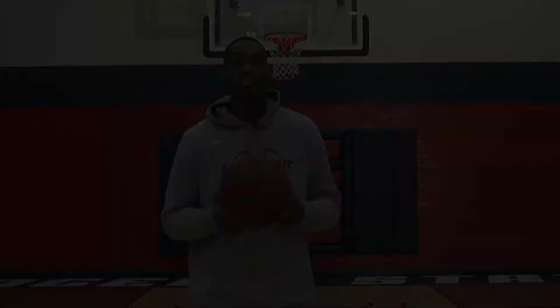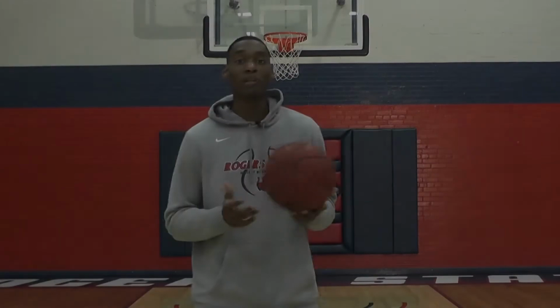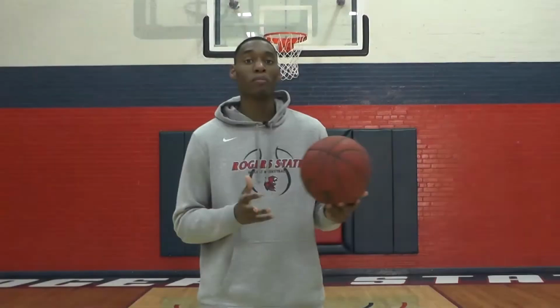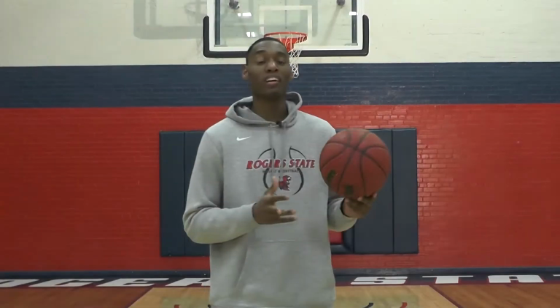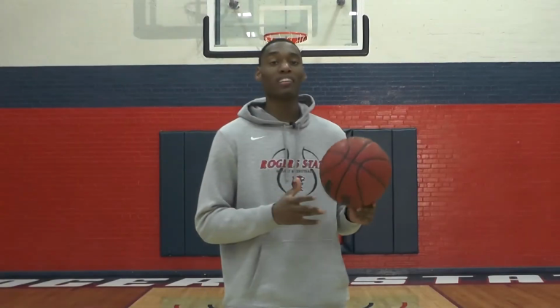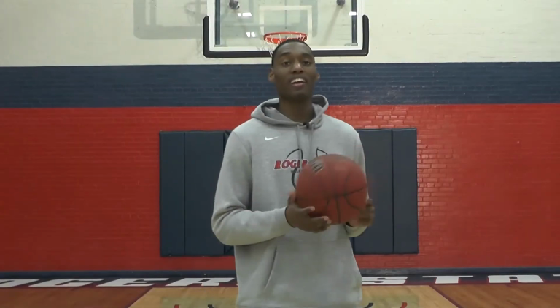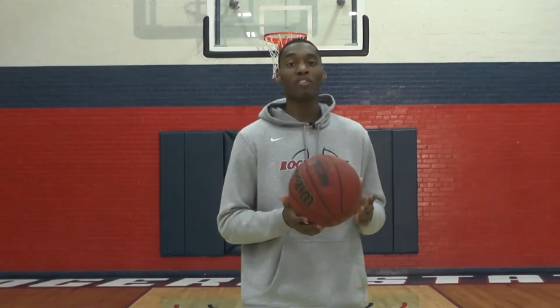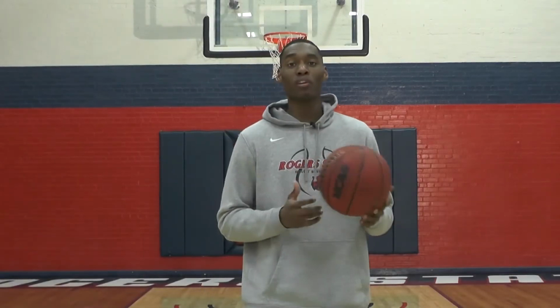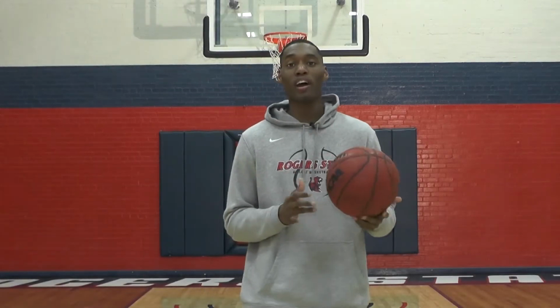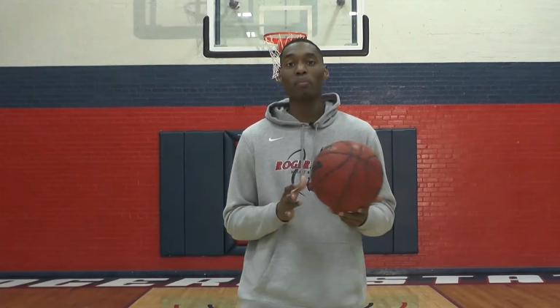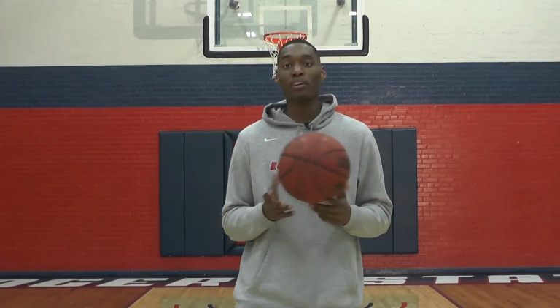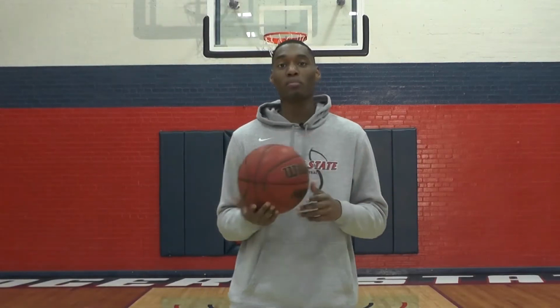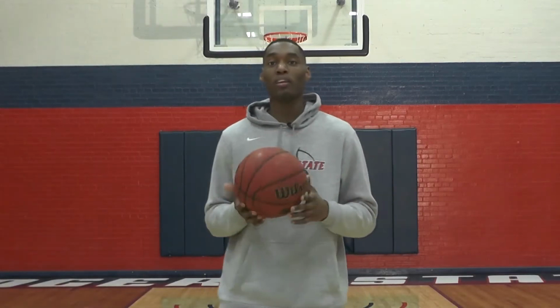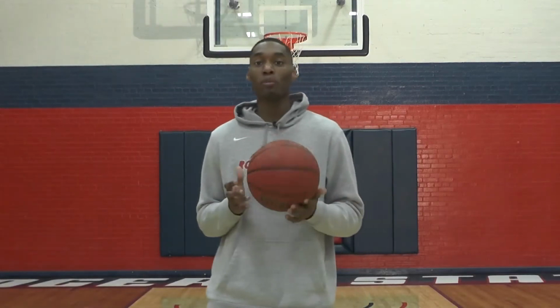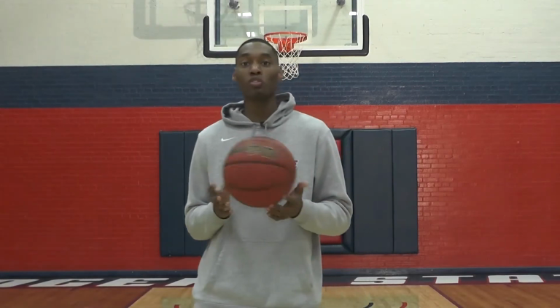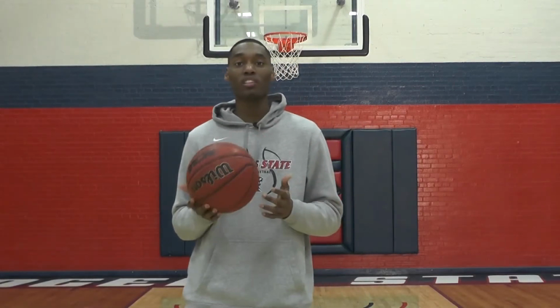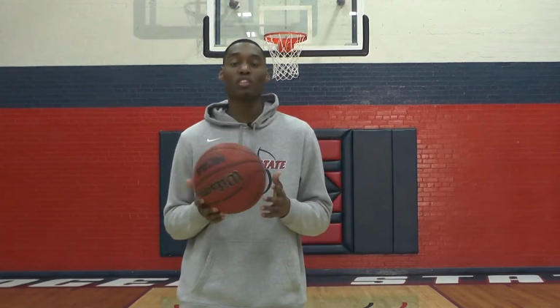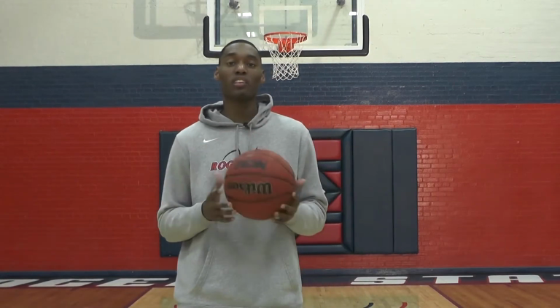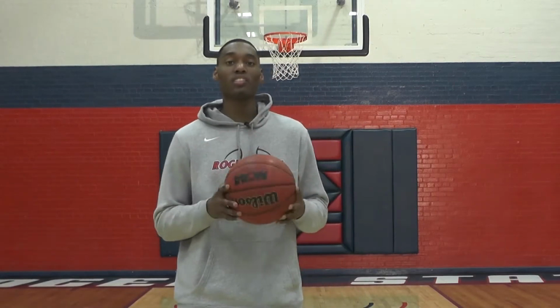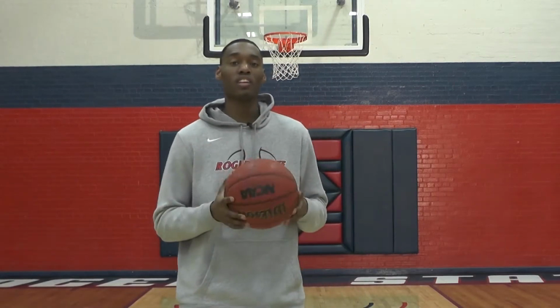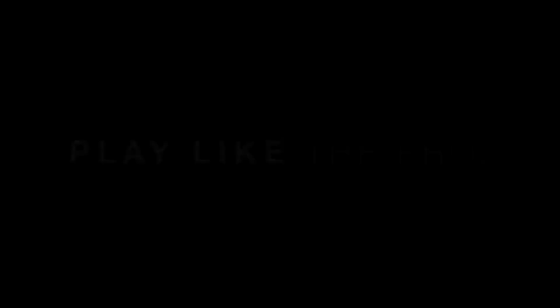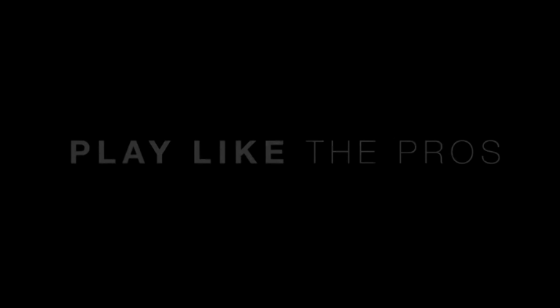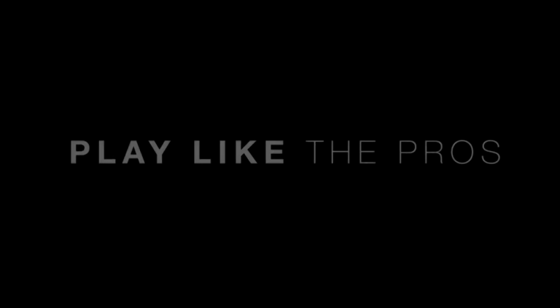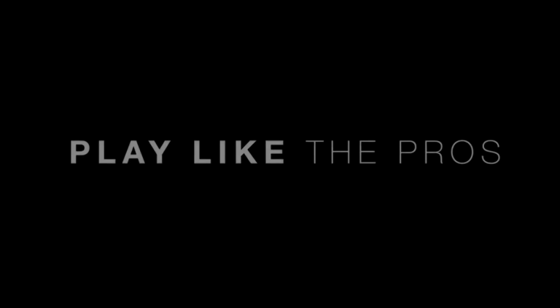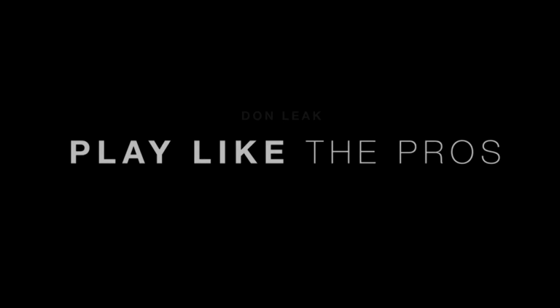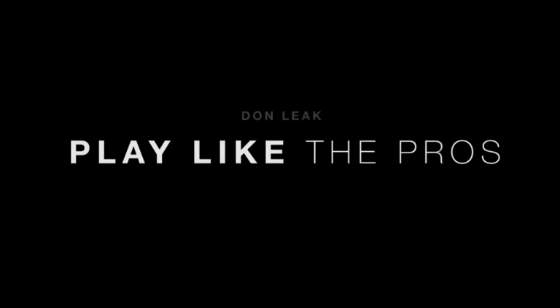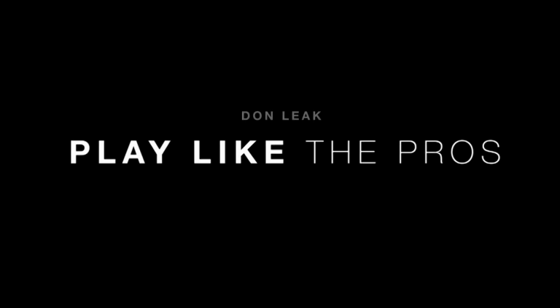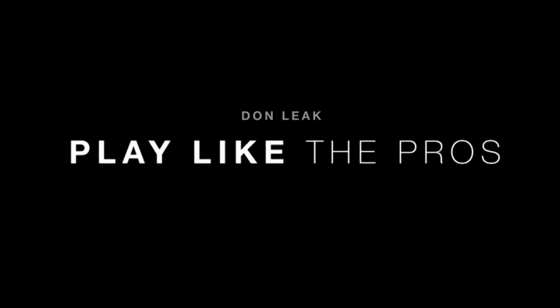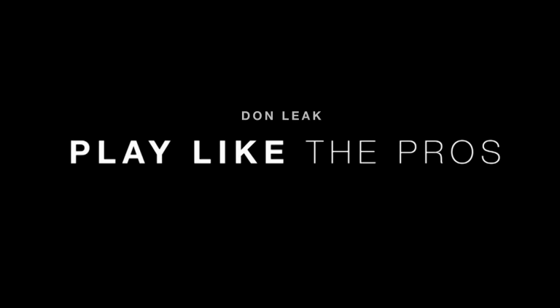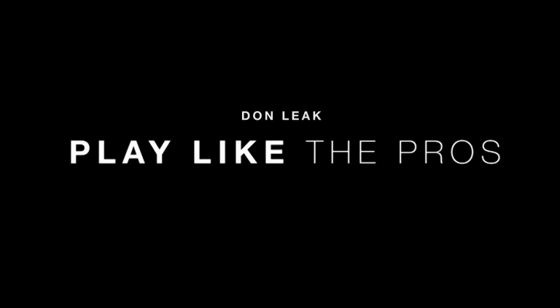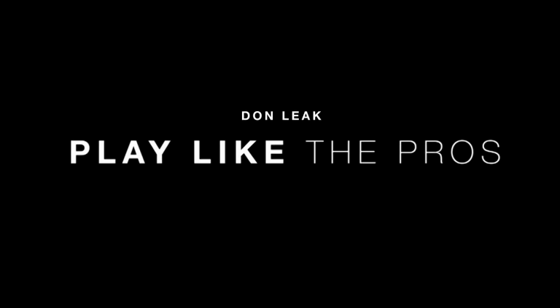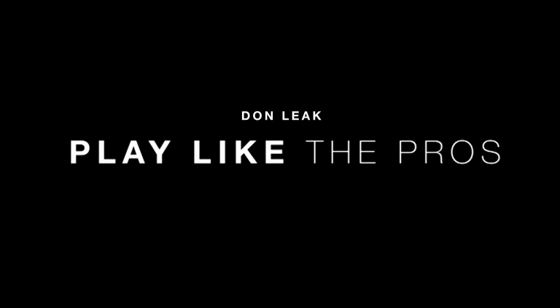What's up? I'm Don Leek. Ever wonder how players make moves look so easy? Well, check out these few moves I provided for you.